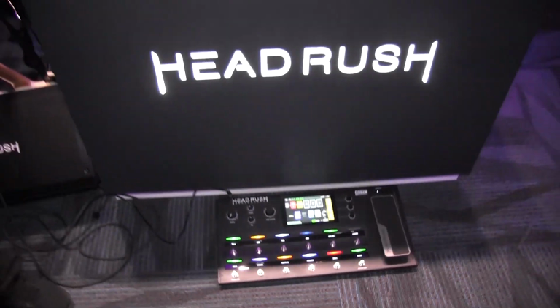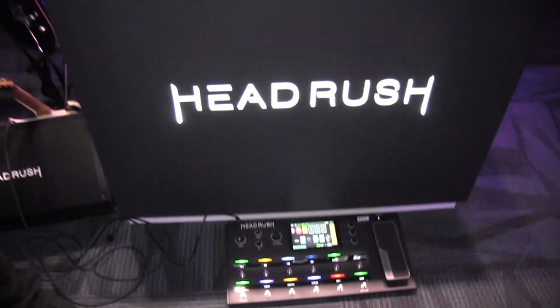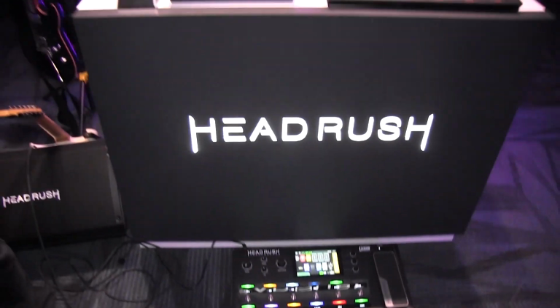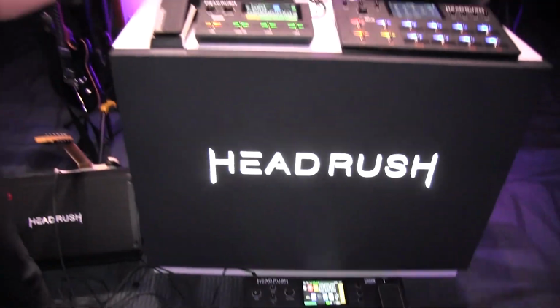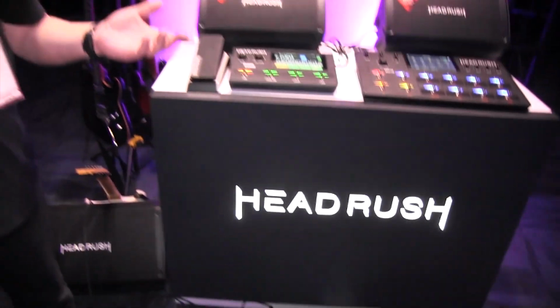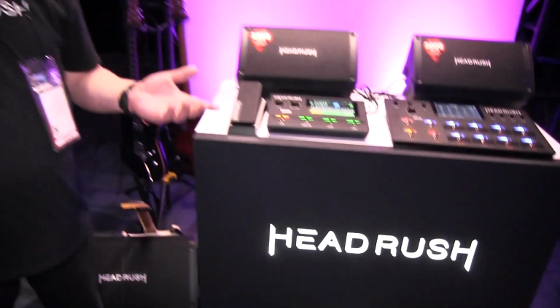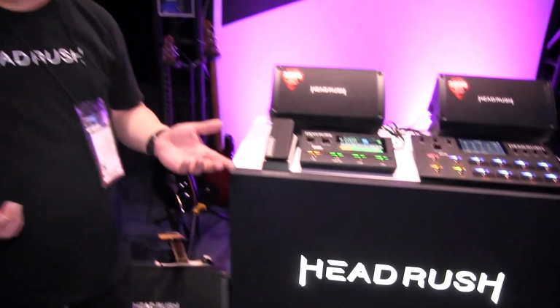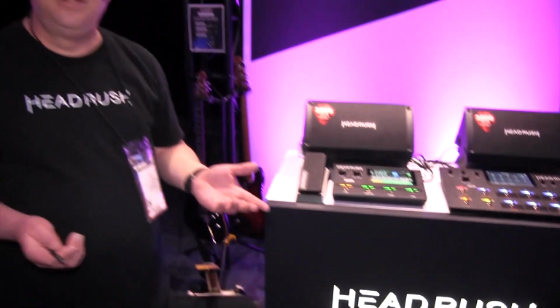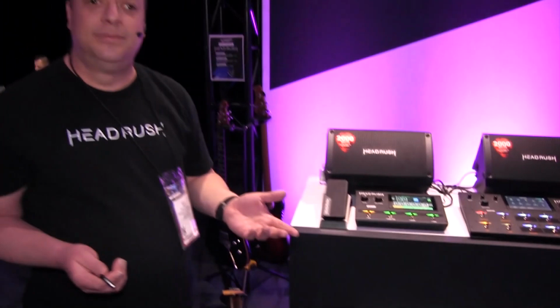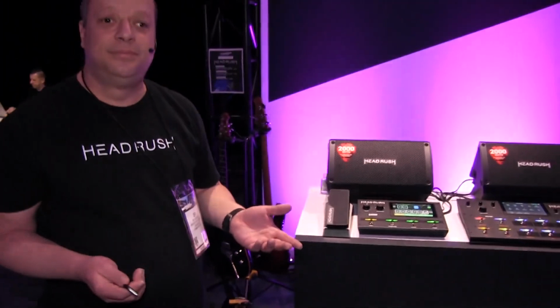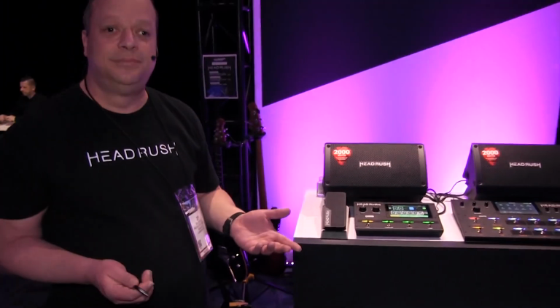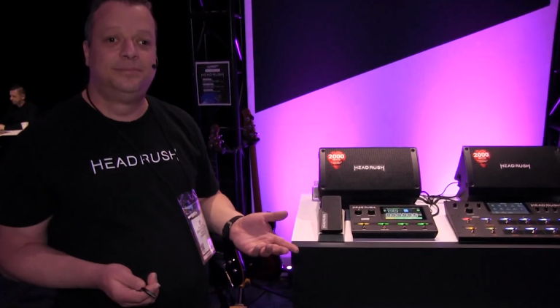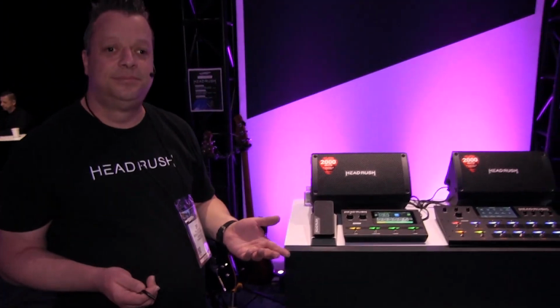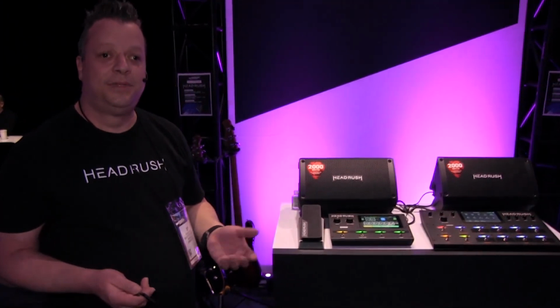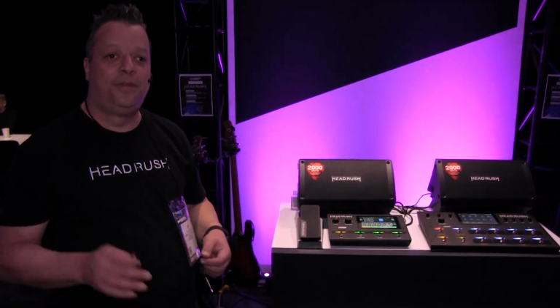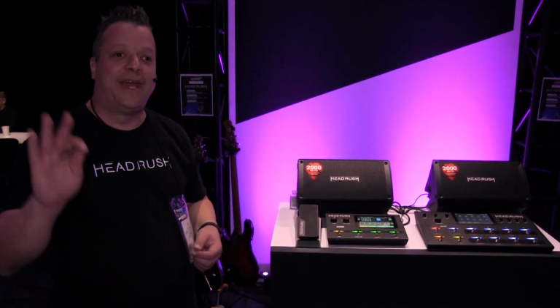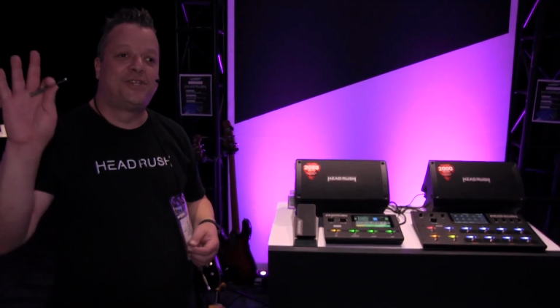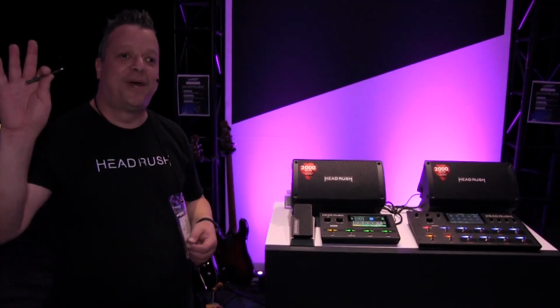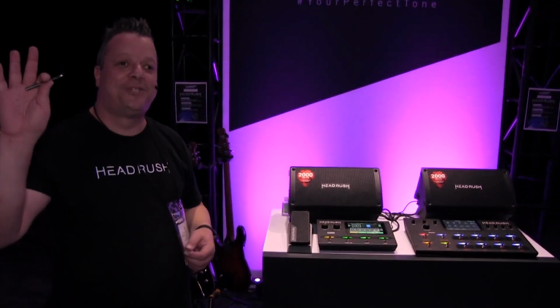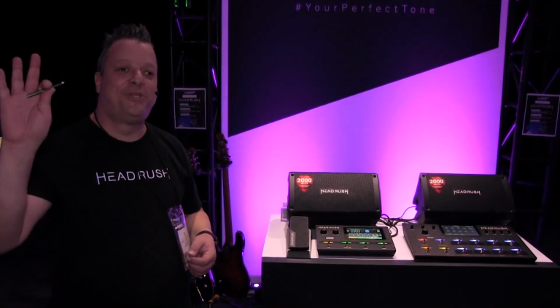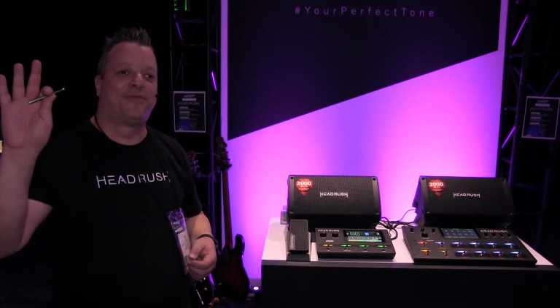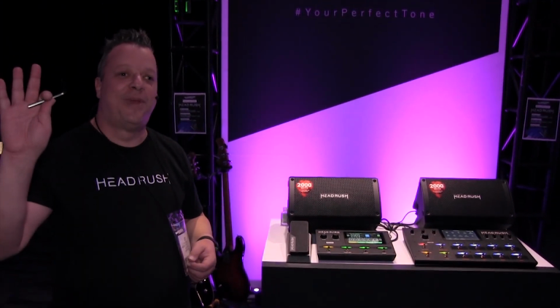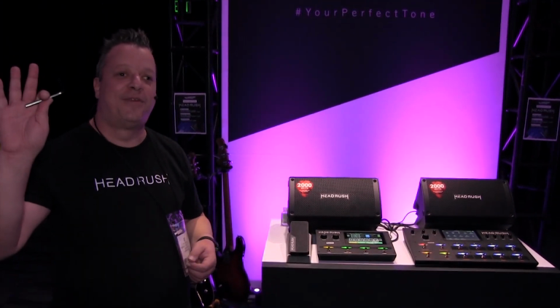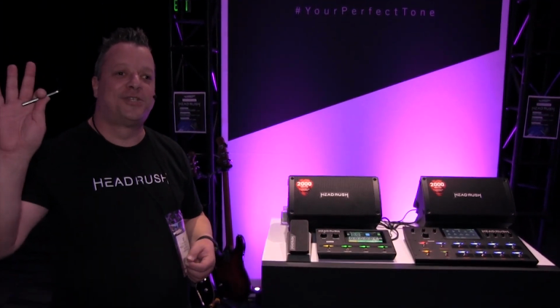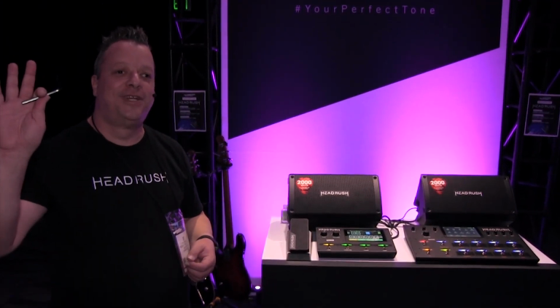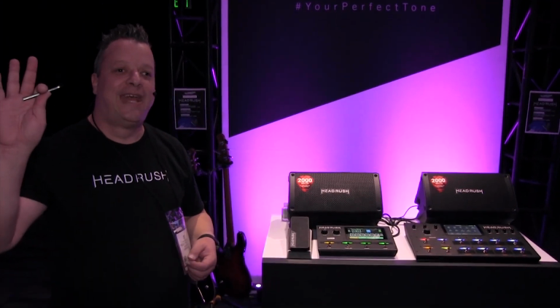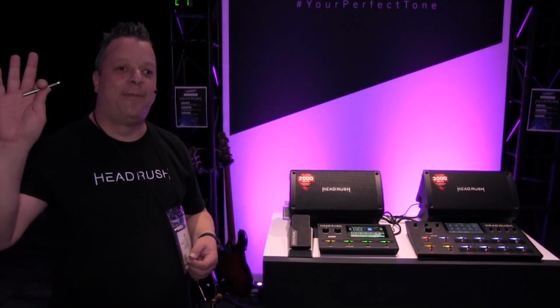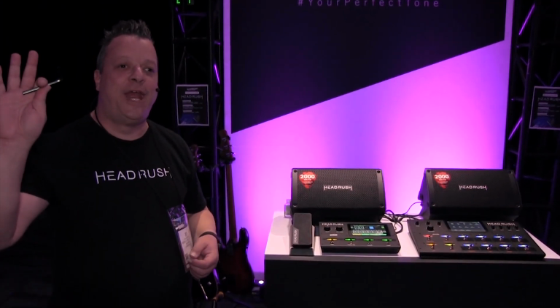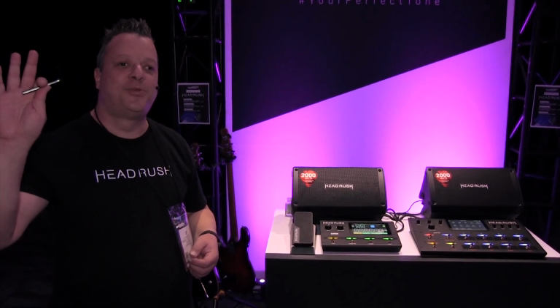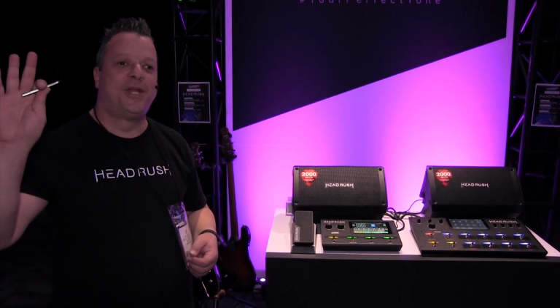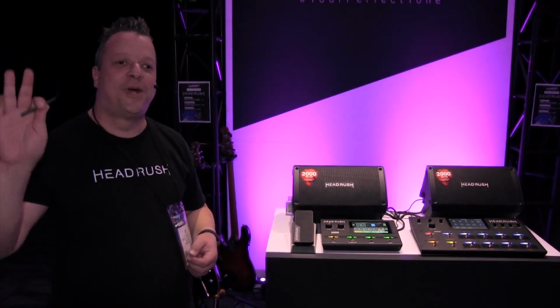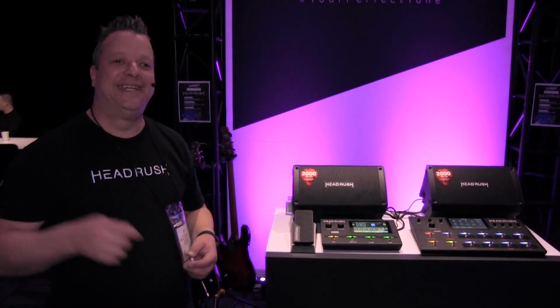This is now shipping. Thanks so much — Jerry from Headrush. Happy NAMM 2020!